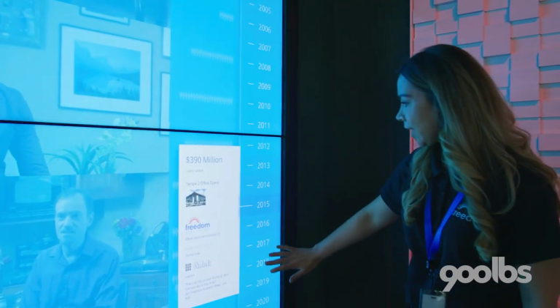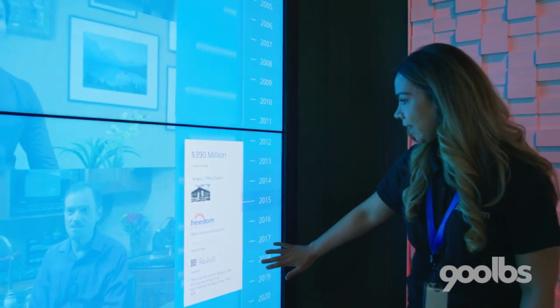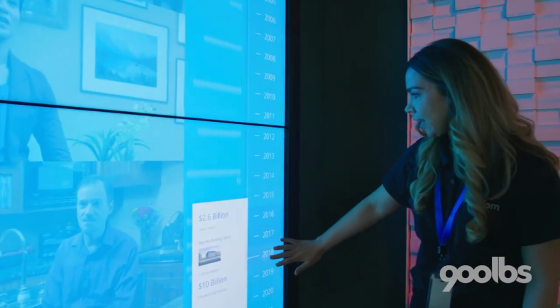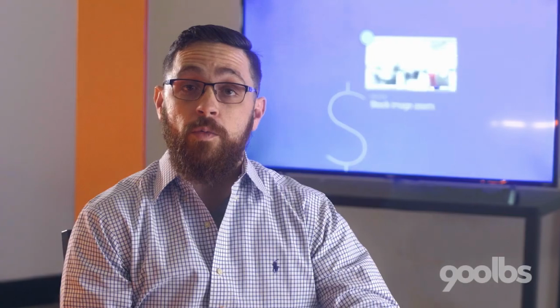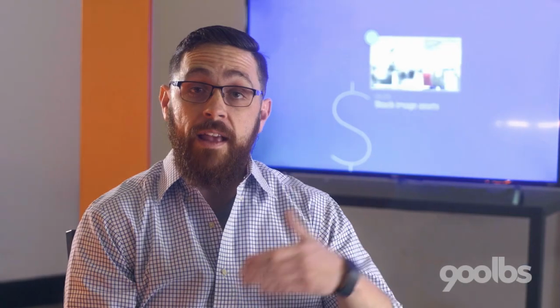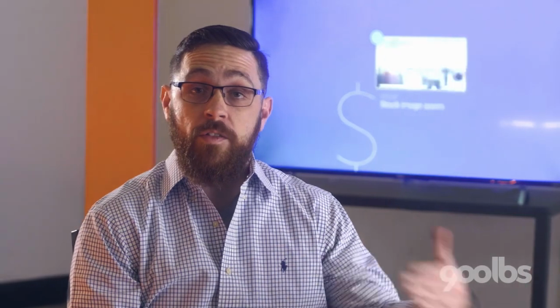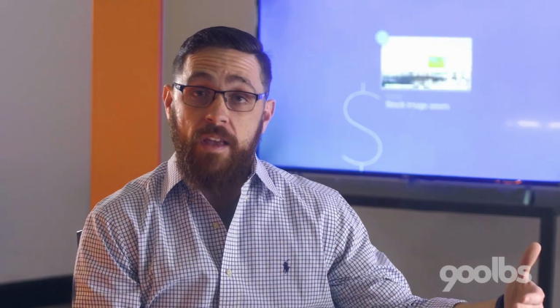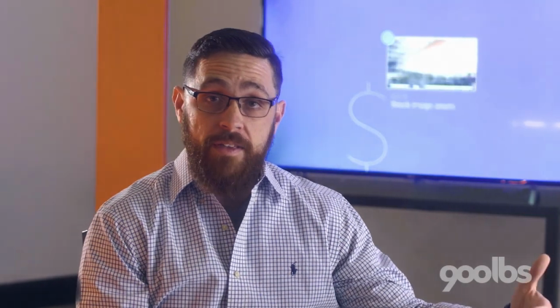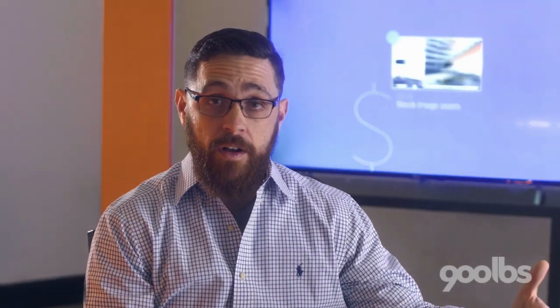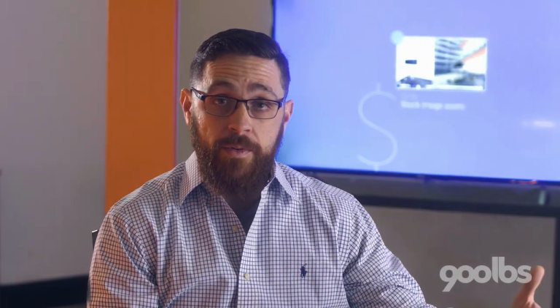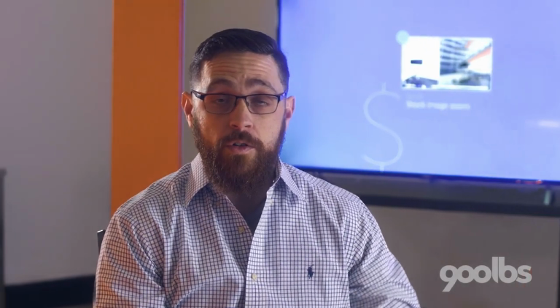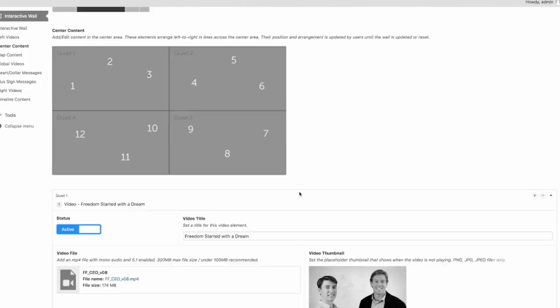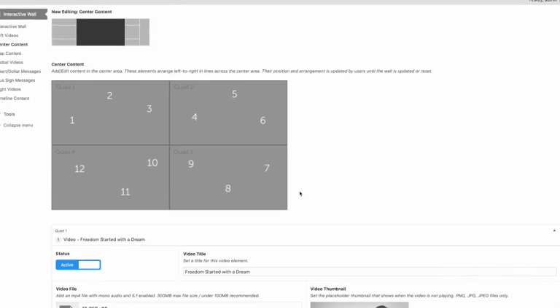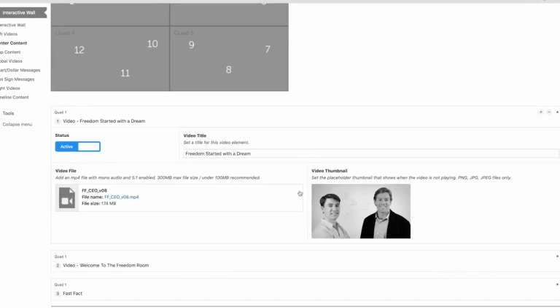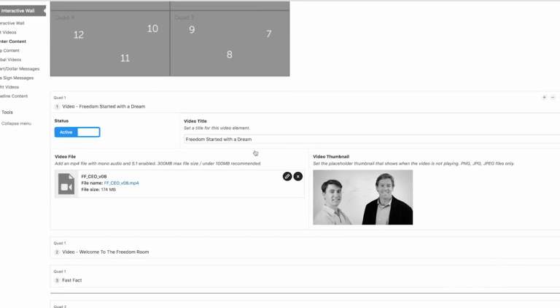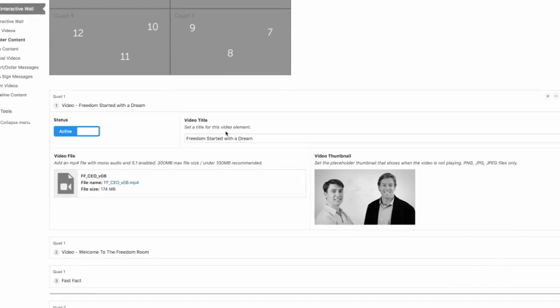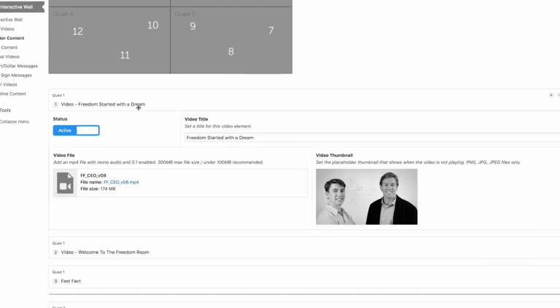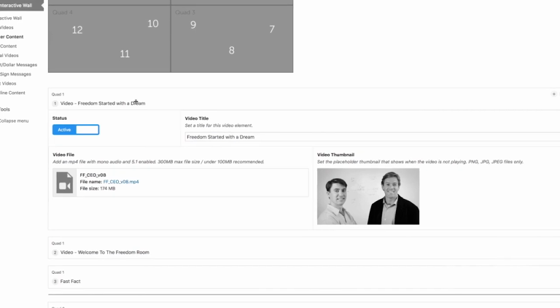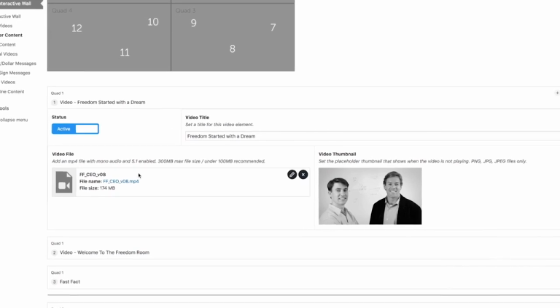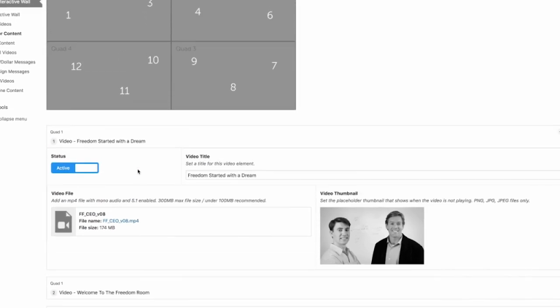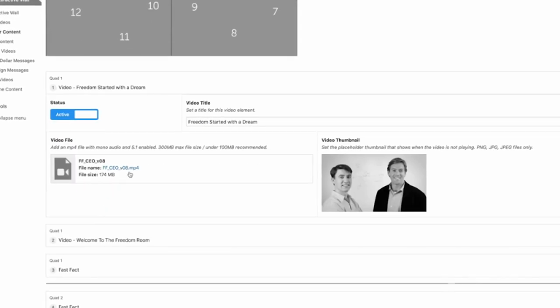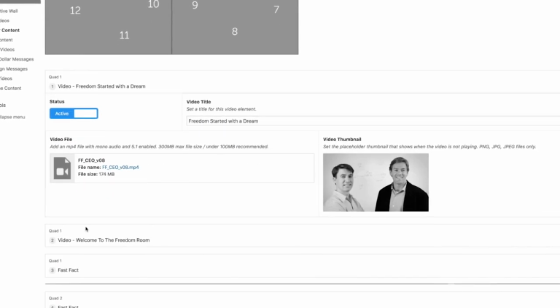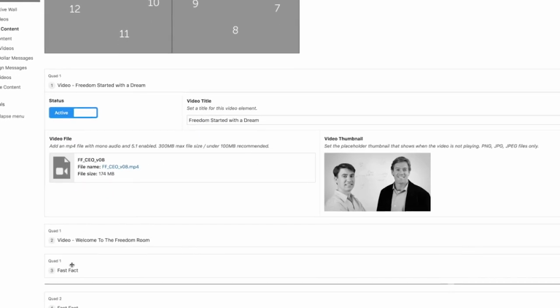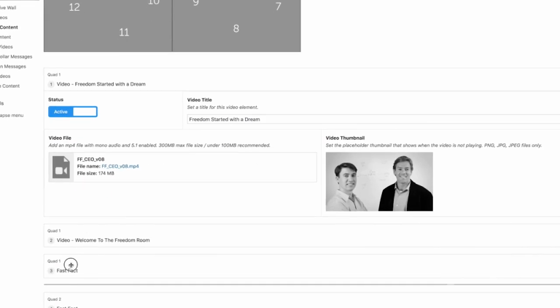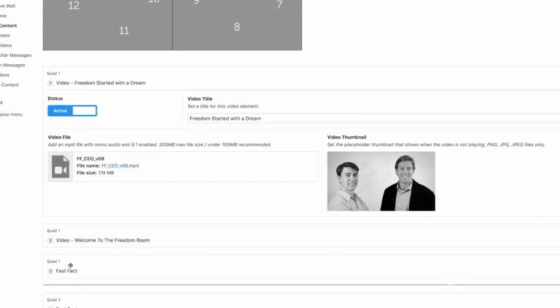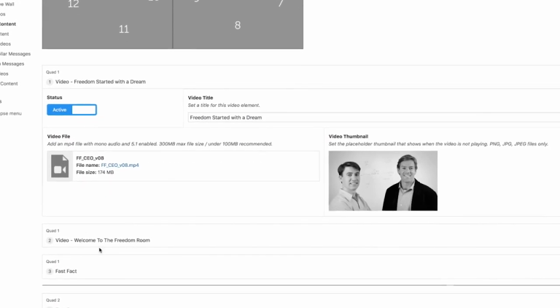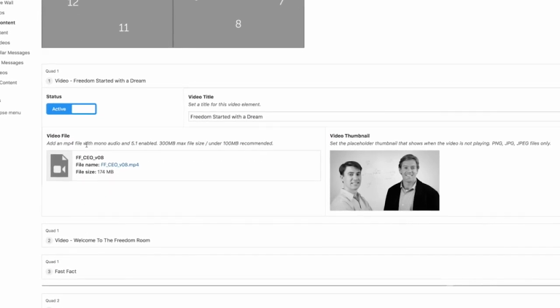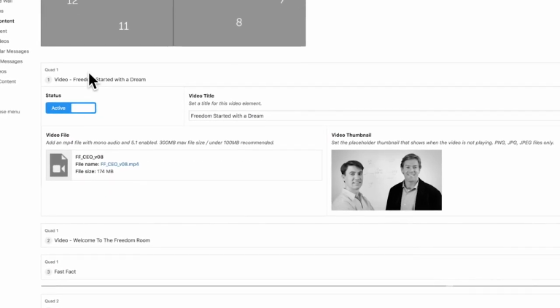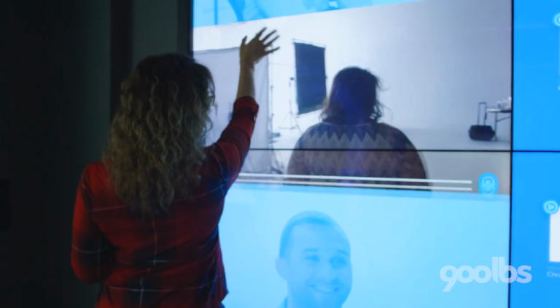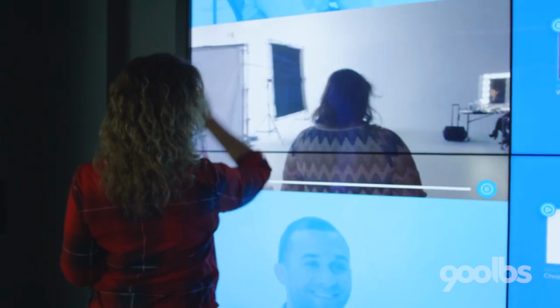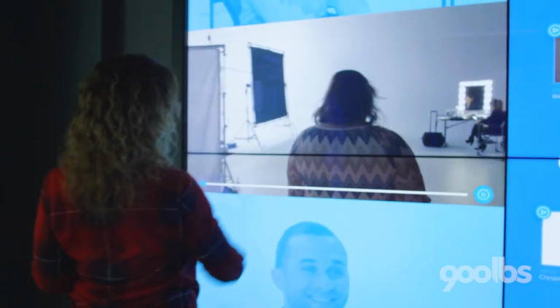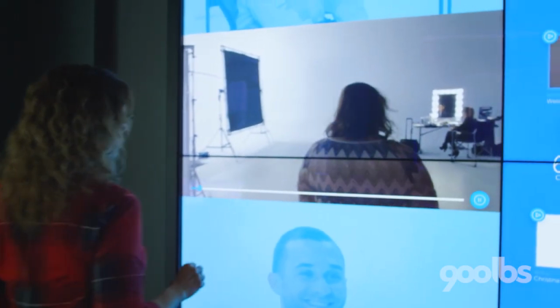What we did was work with an external CMS developer who created a WordPress-driven CMS back-end that they could then go into and update via a web browser.